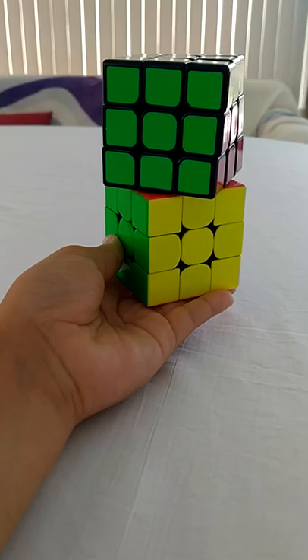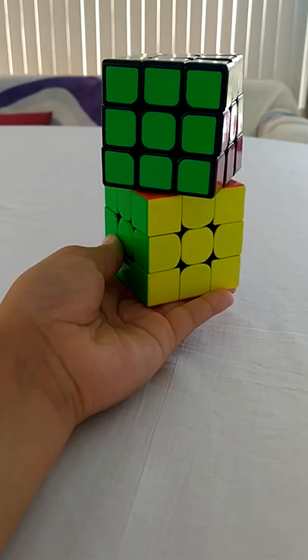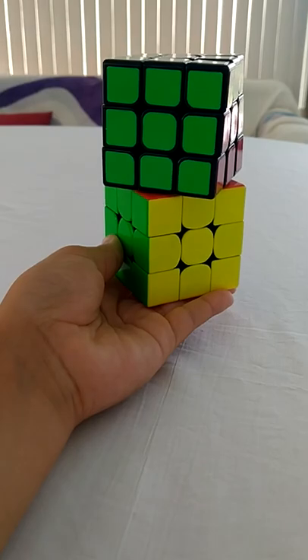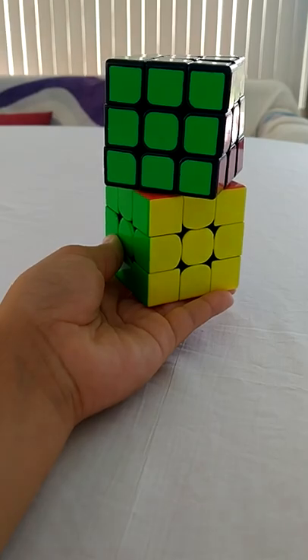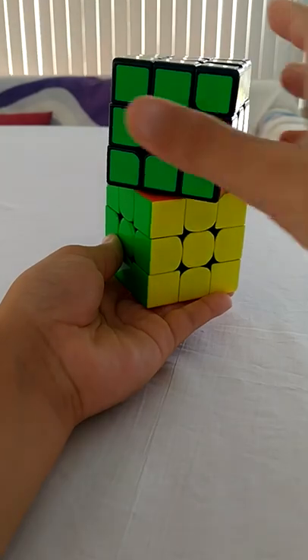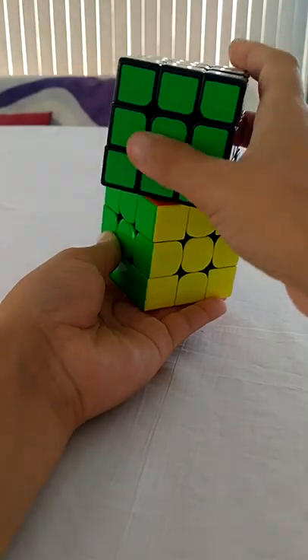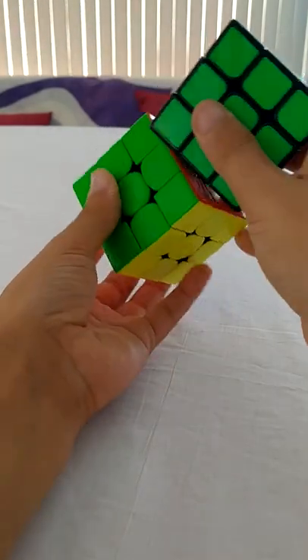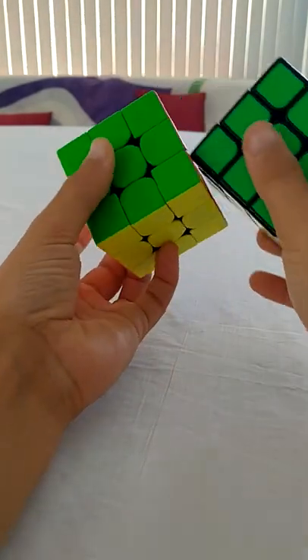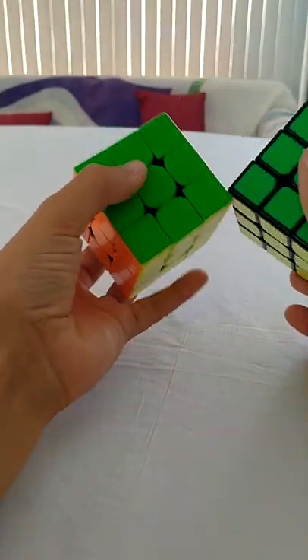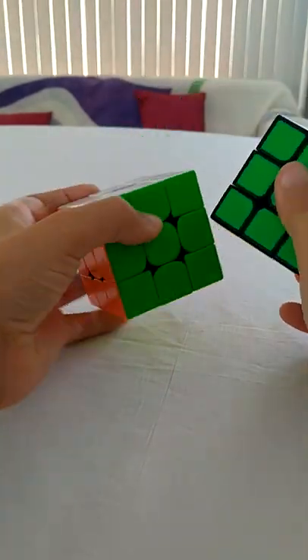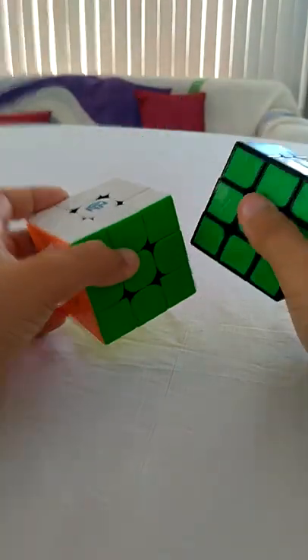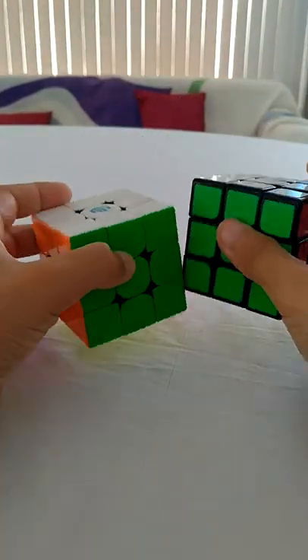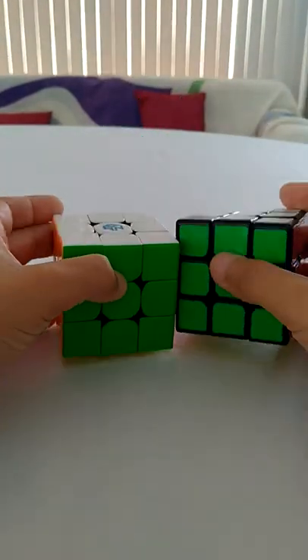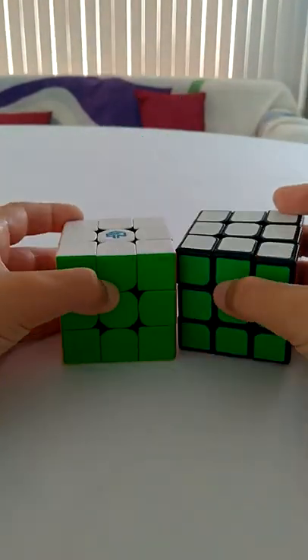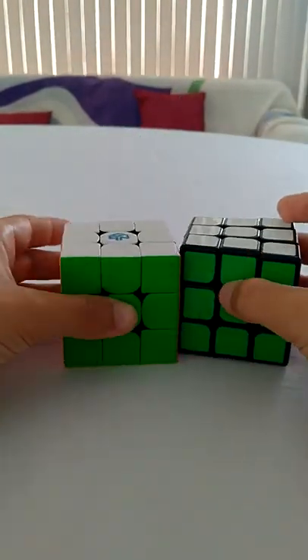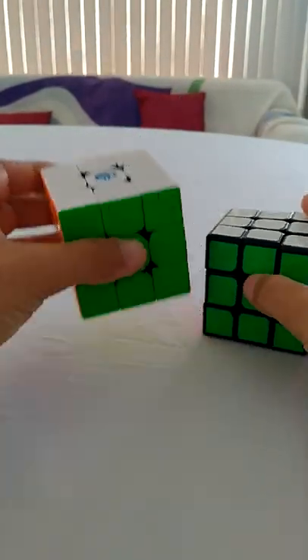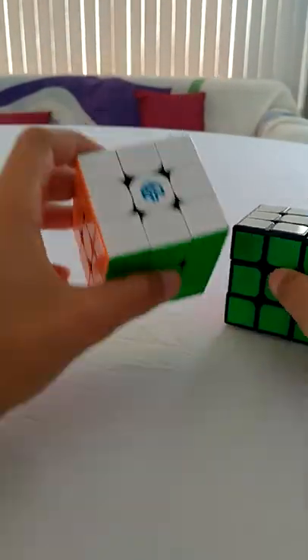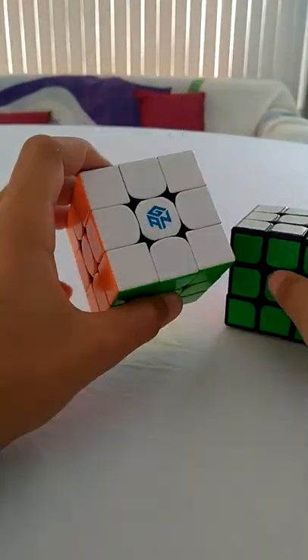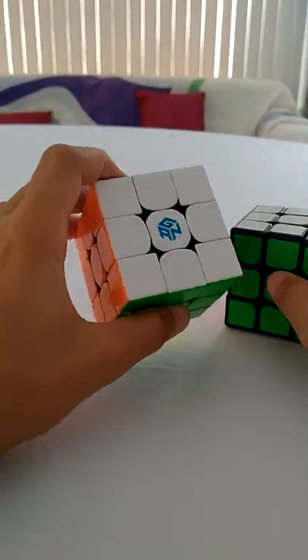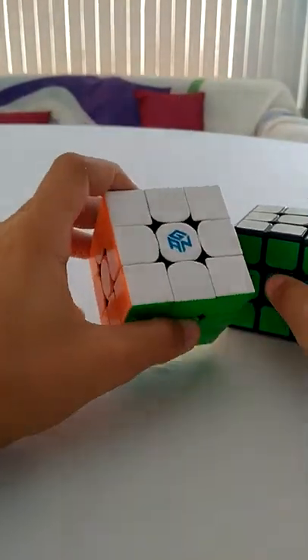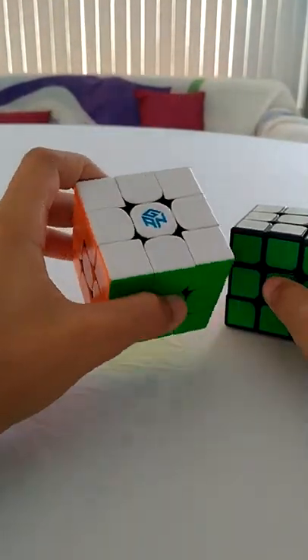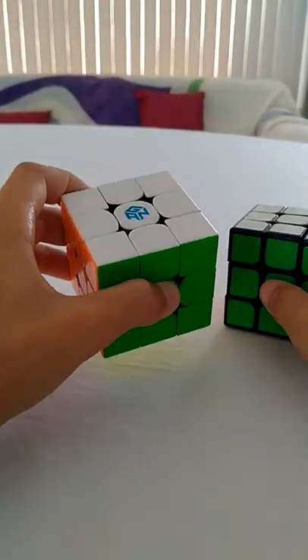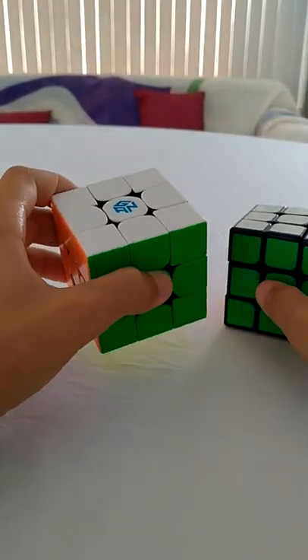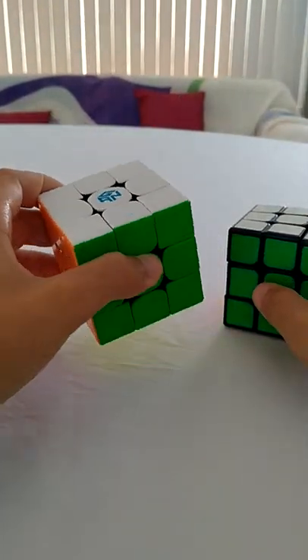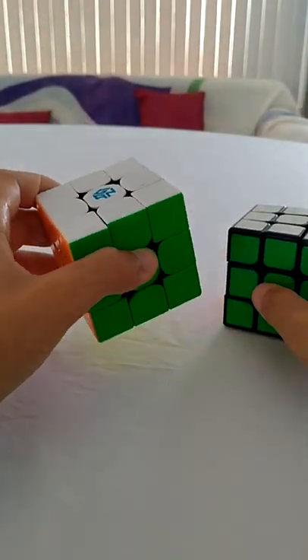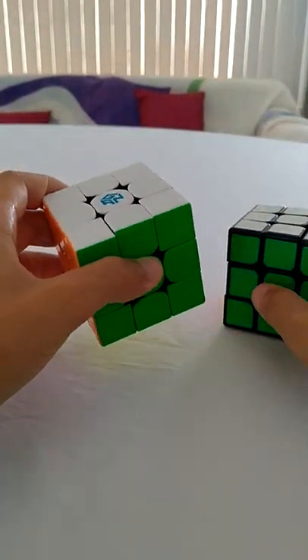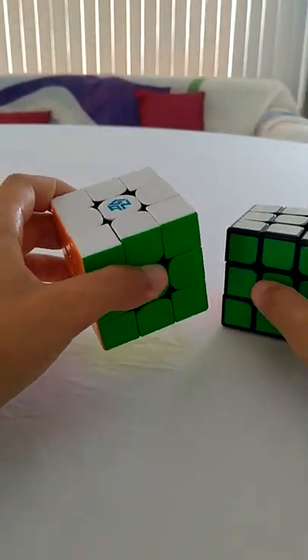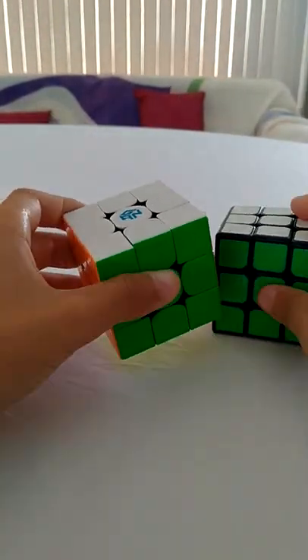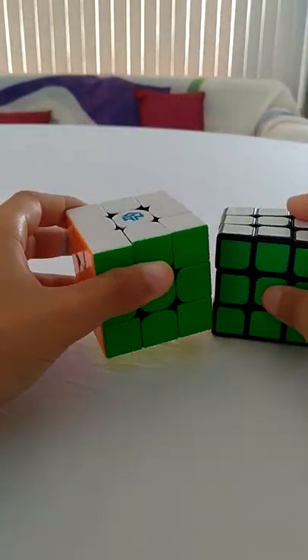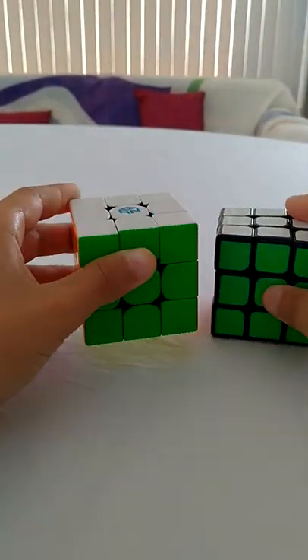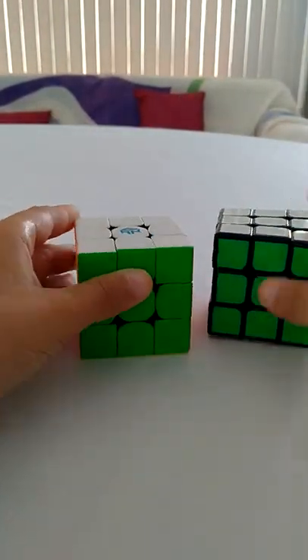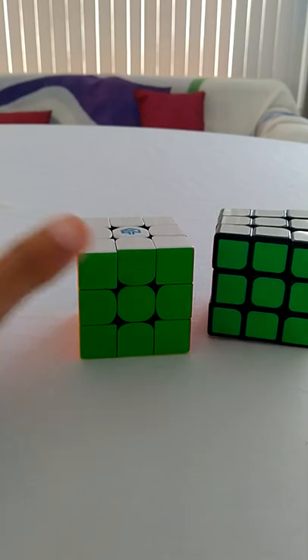Hey guys, today I'm going to be attempting to solve a 3x3 using only commutators. Let's get started.